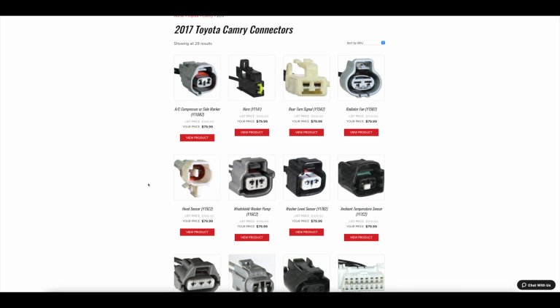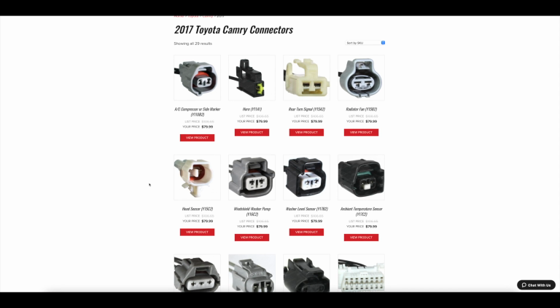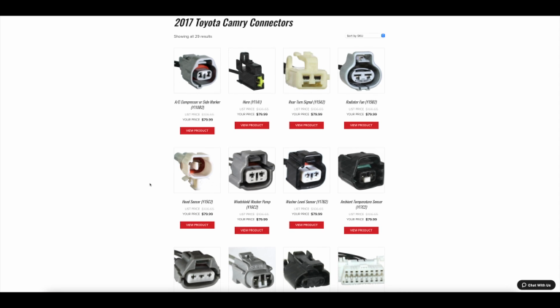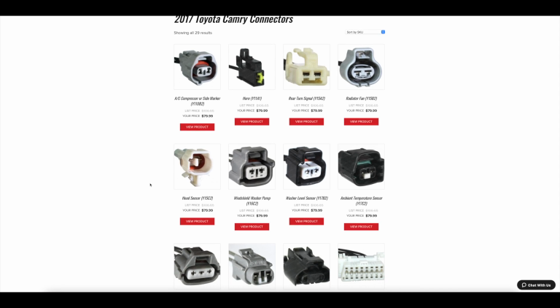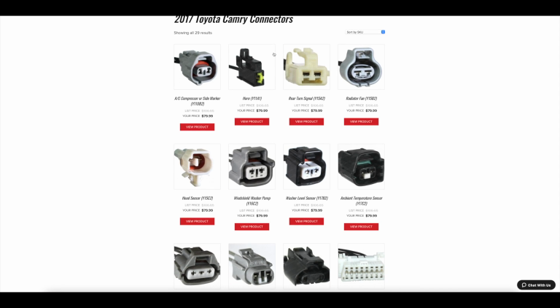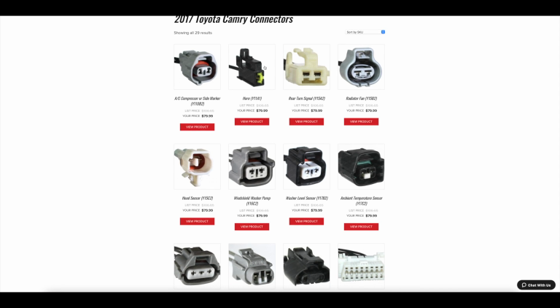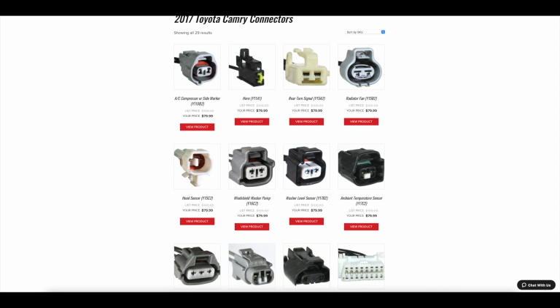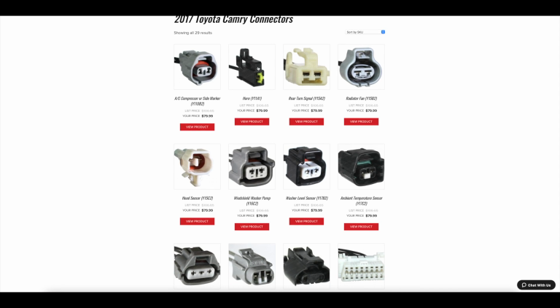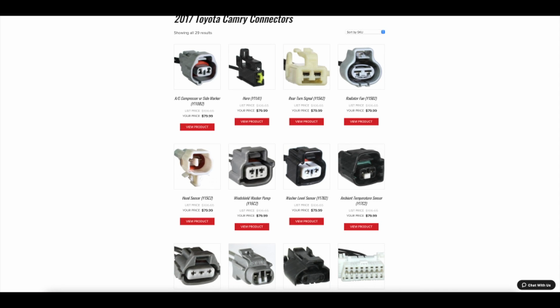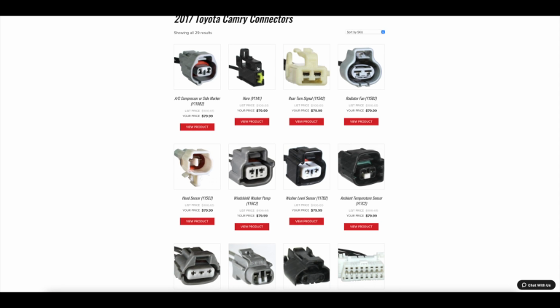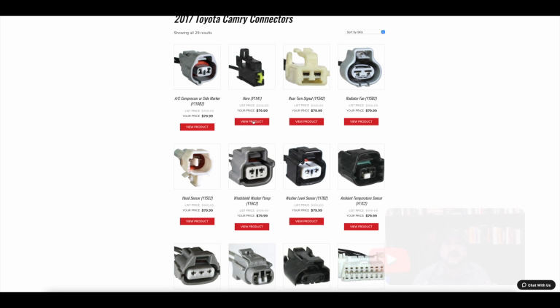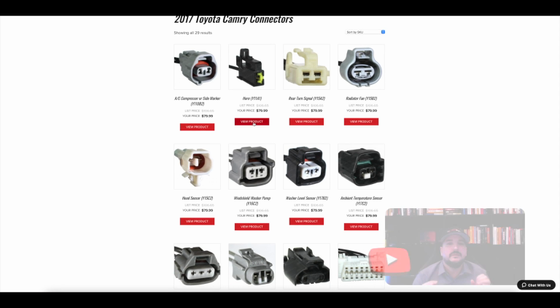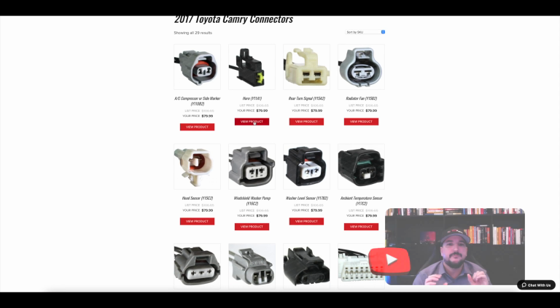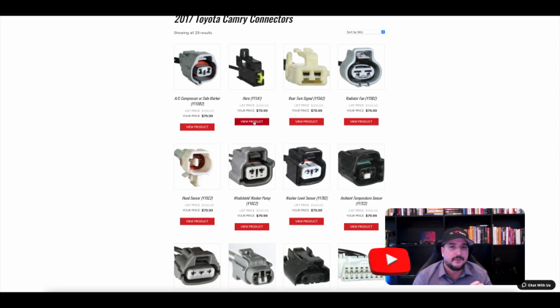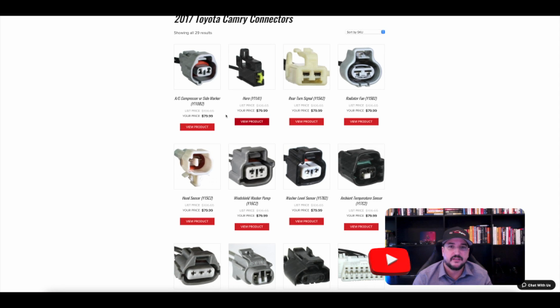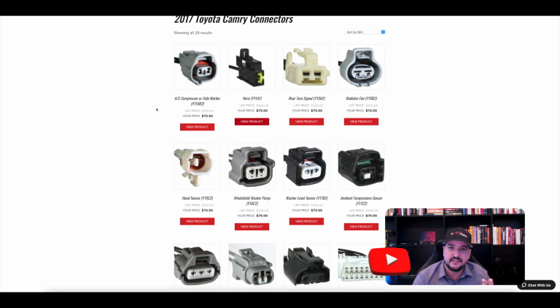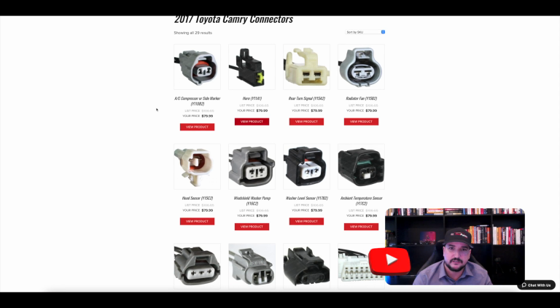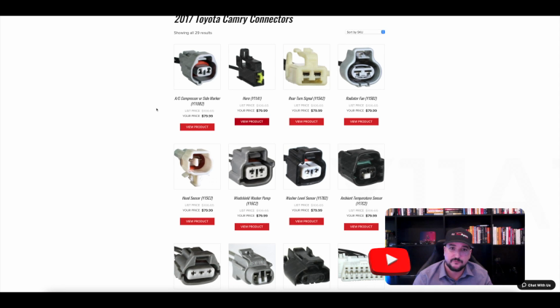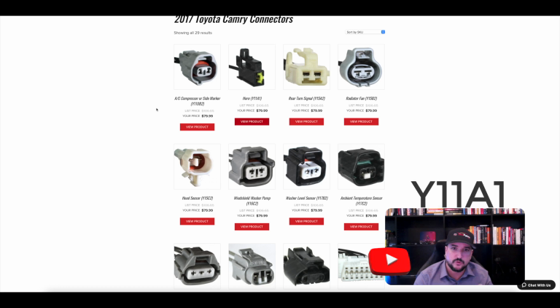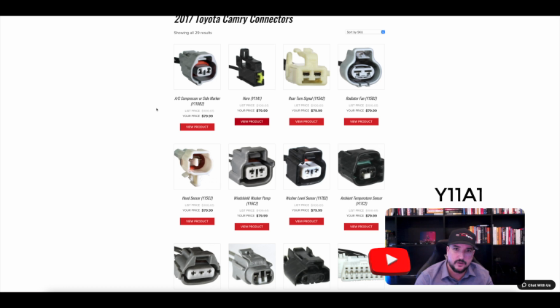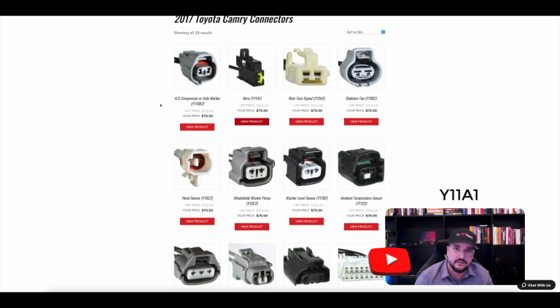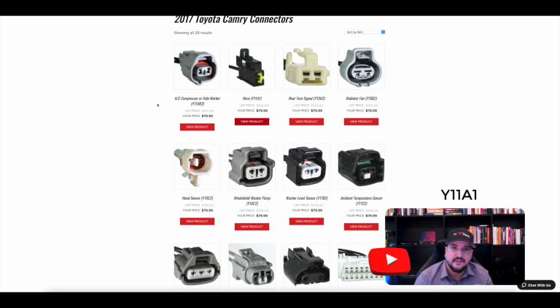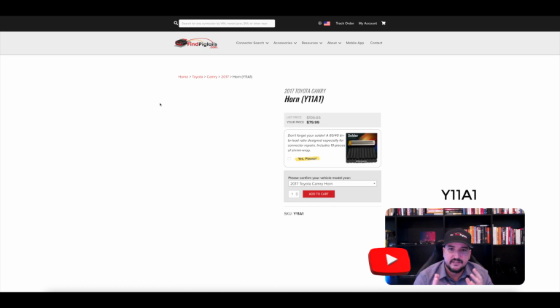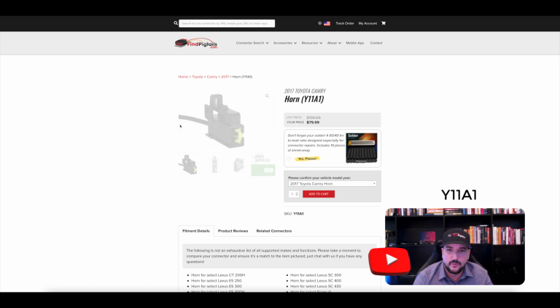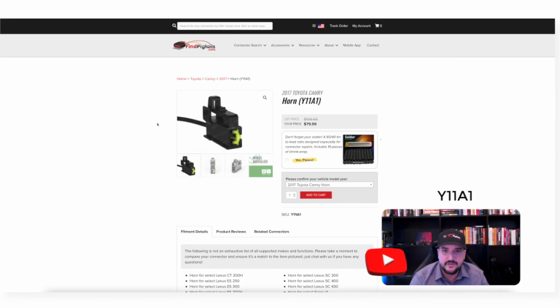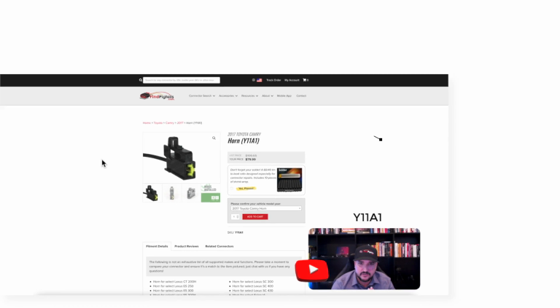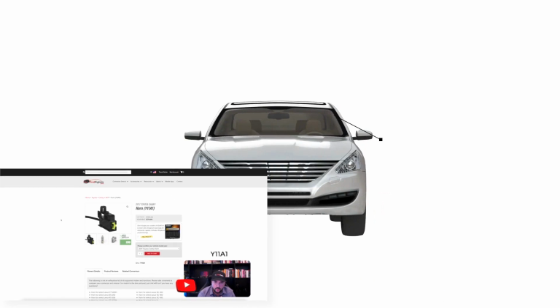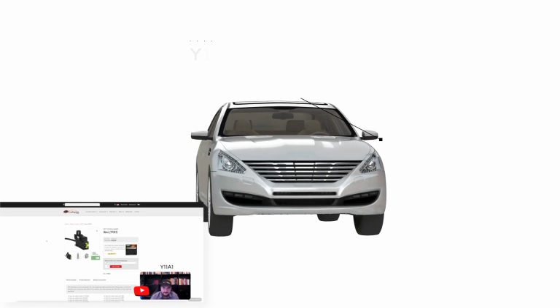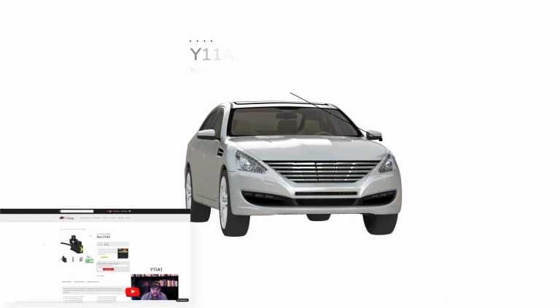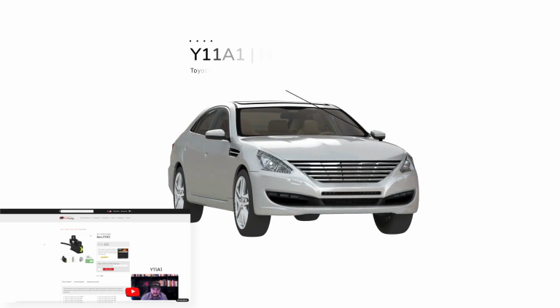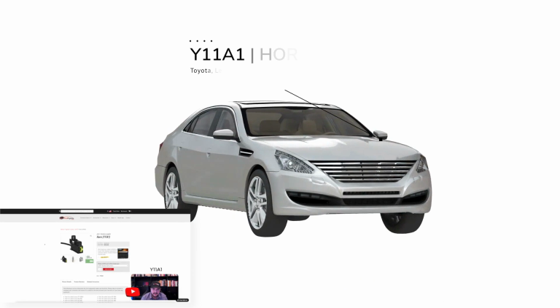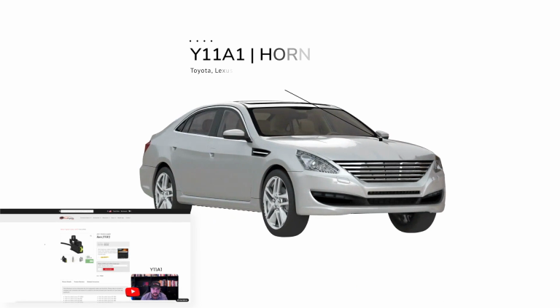One of the most common top-selling connectors for Toyota is going to be this one-pin connector.